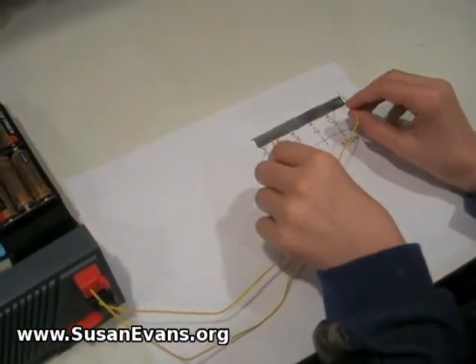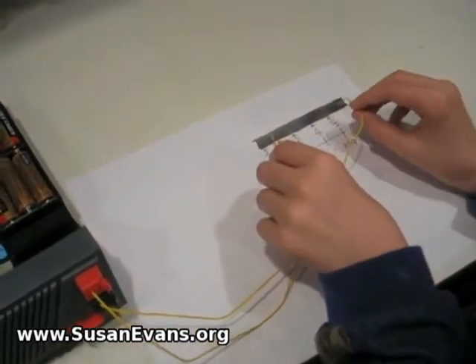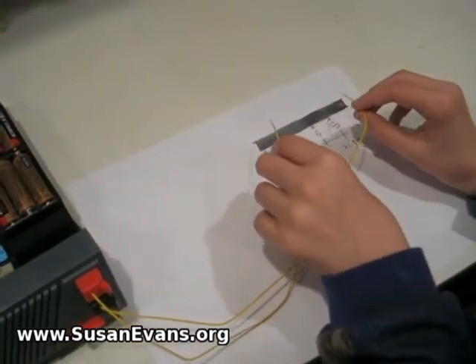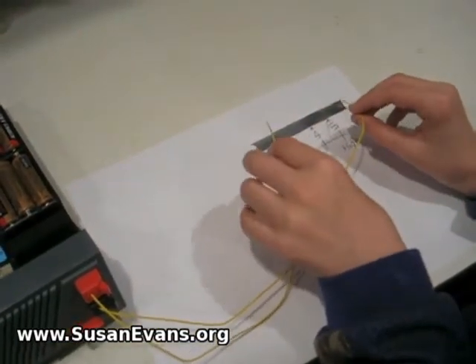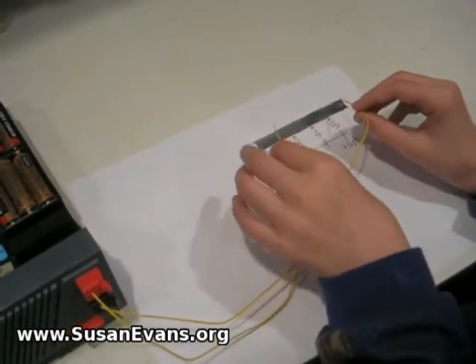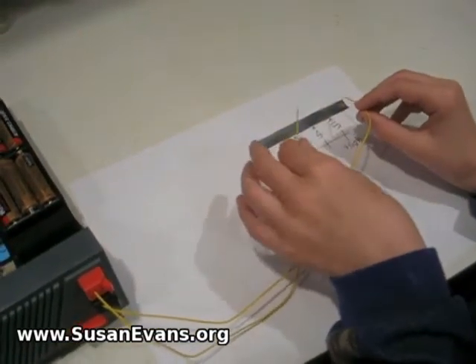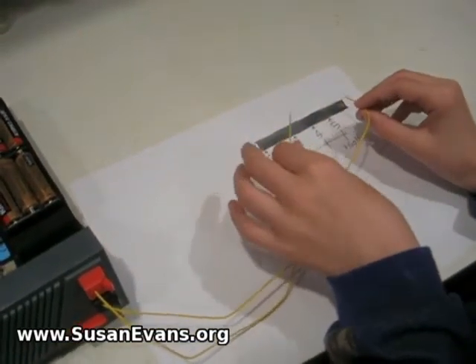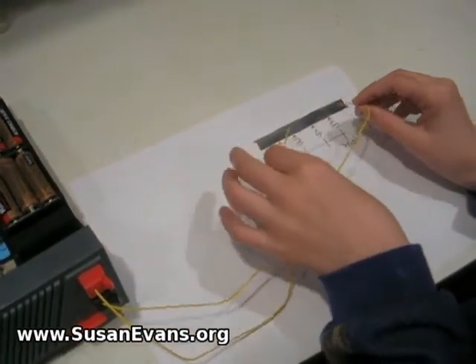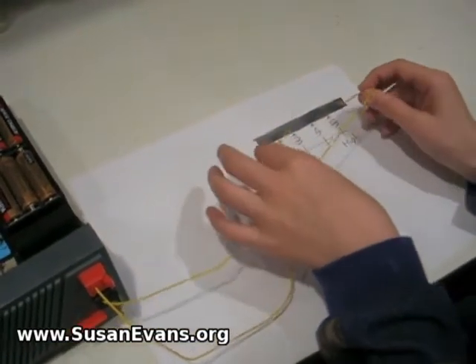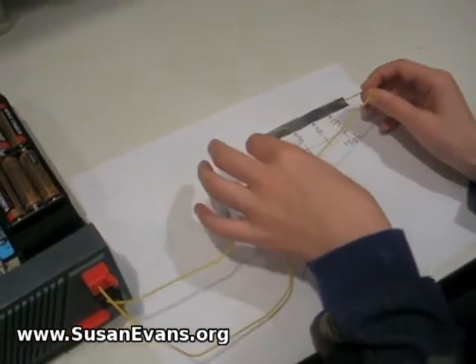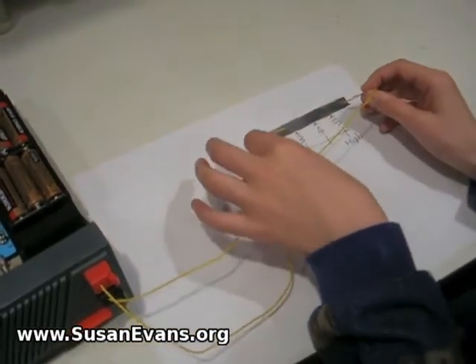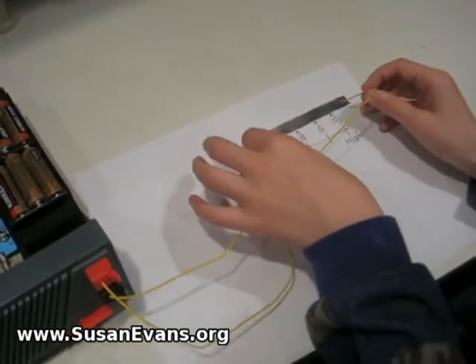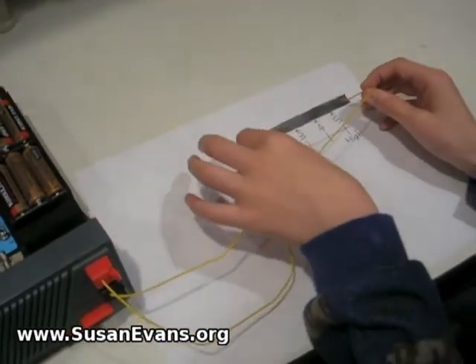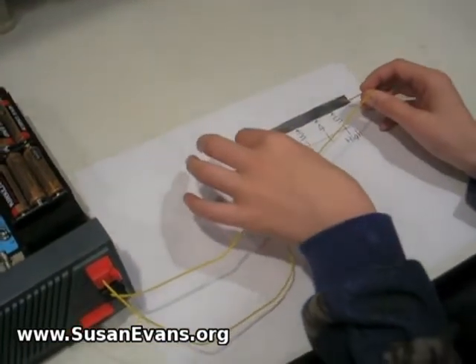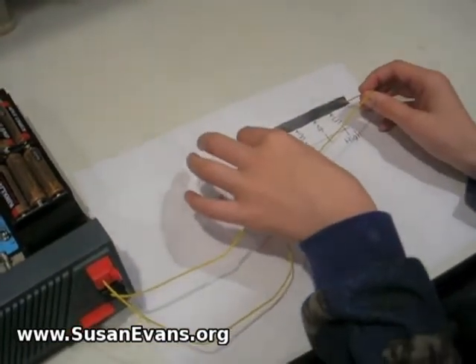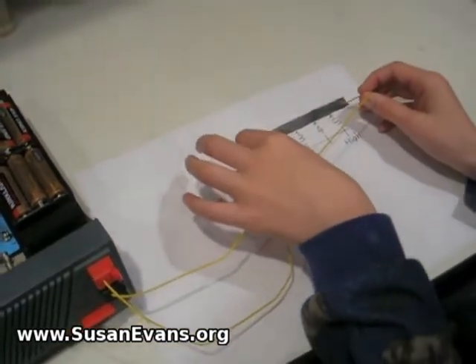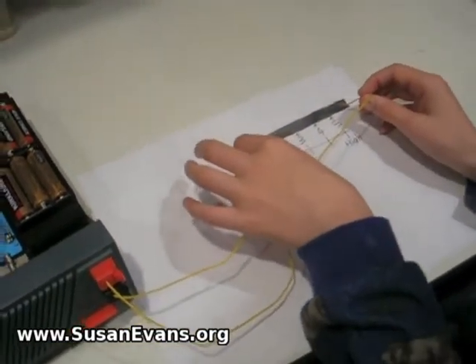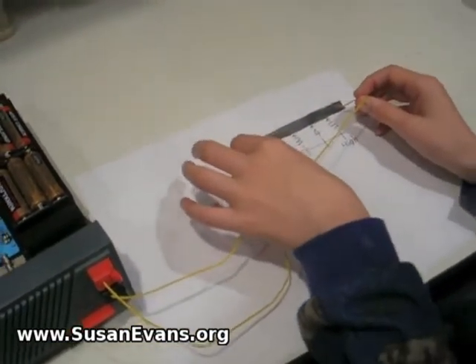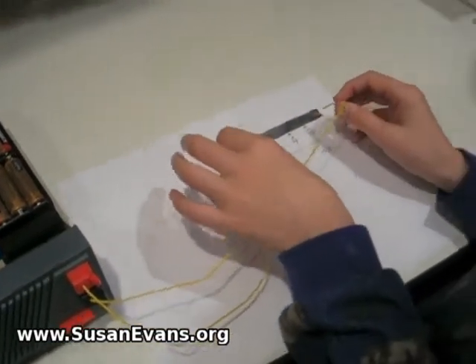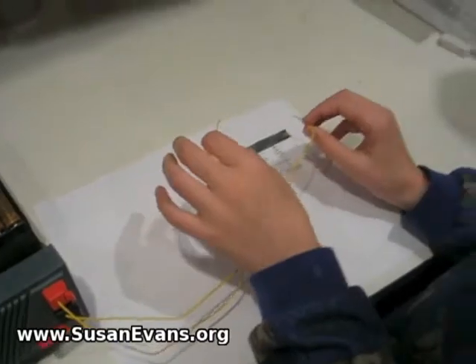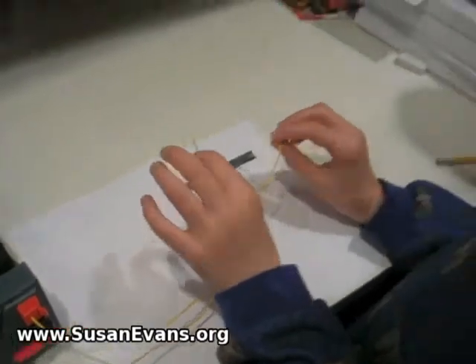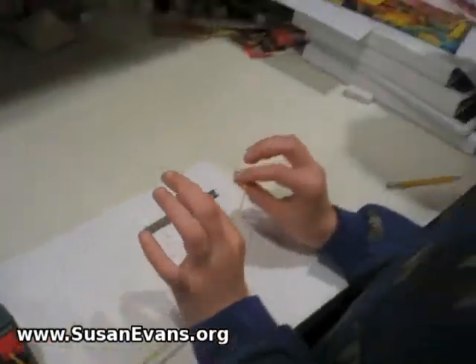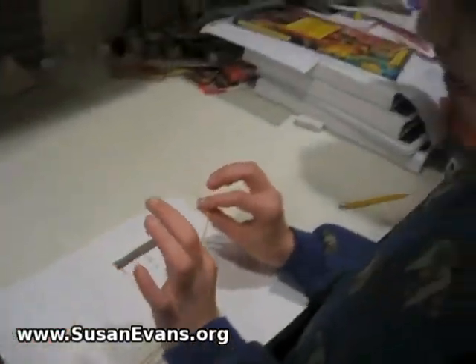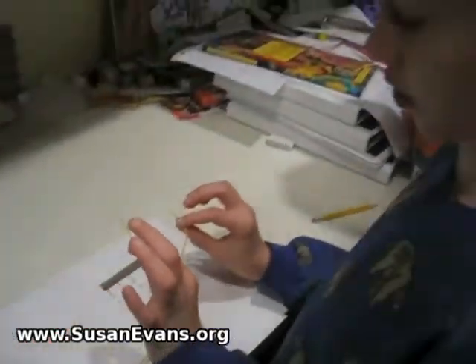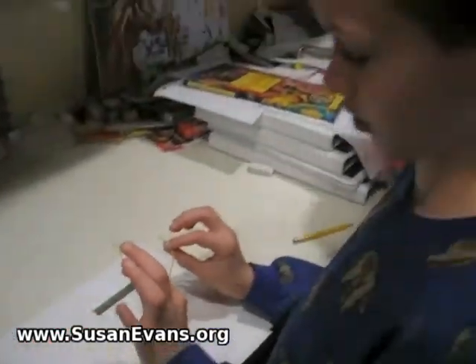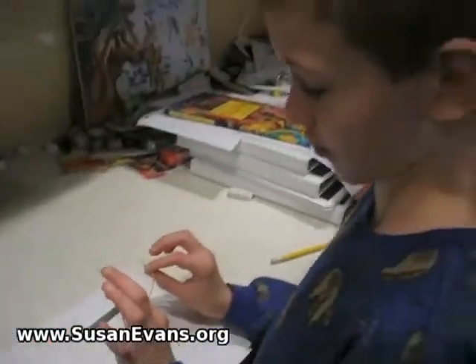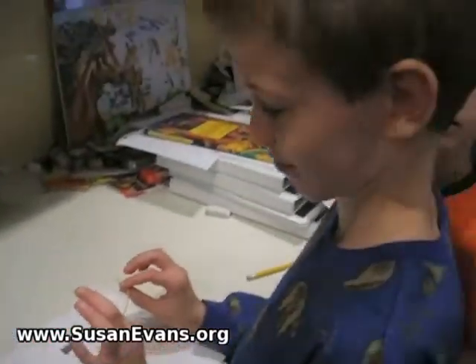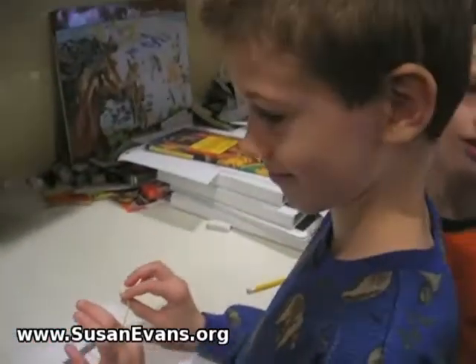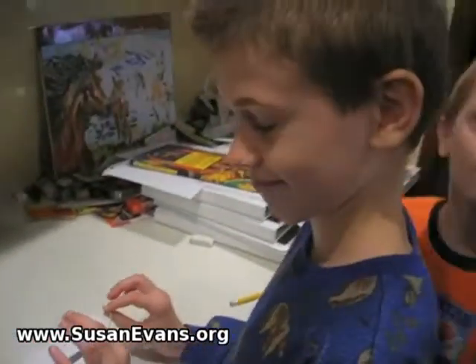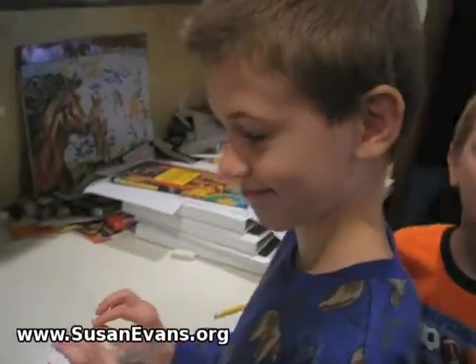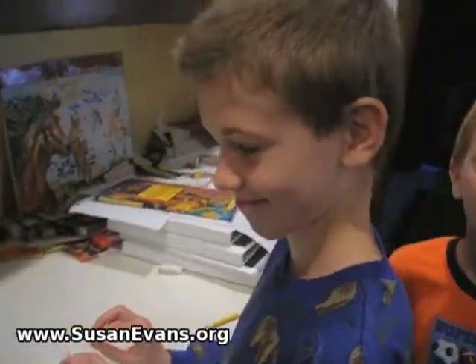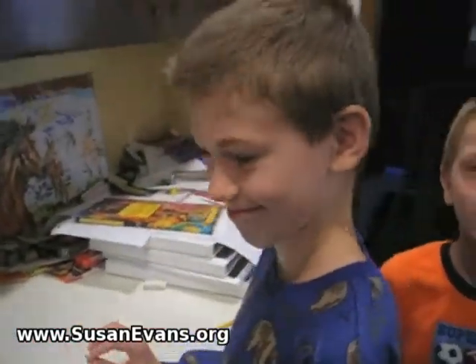Yeah, pencil lead does. Excellent, Brian. Thank you very much.